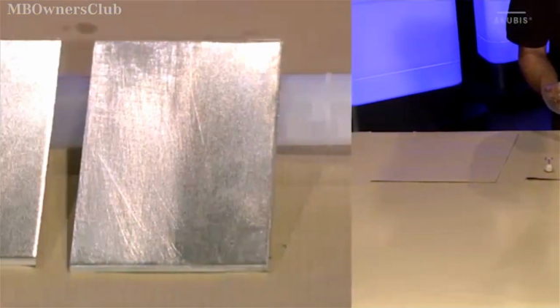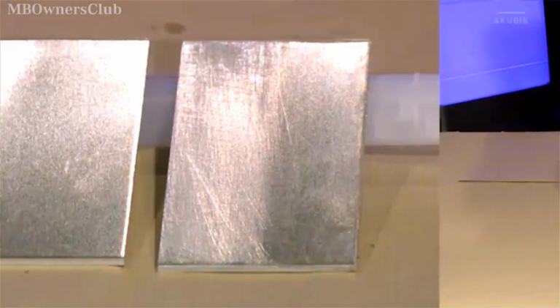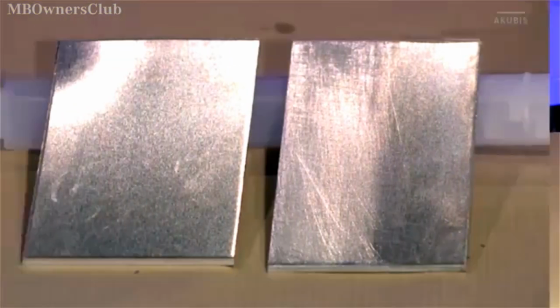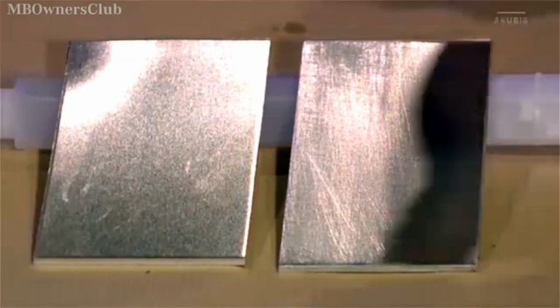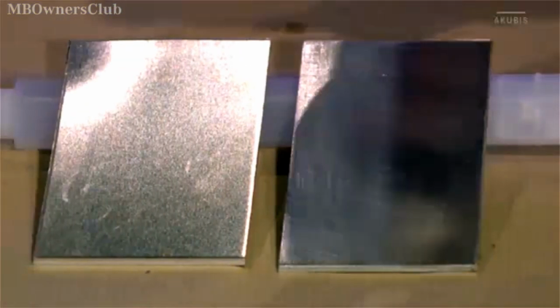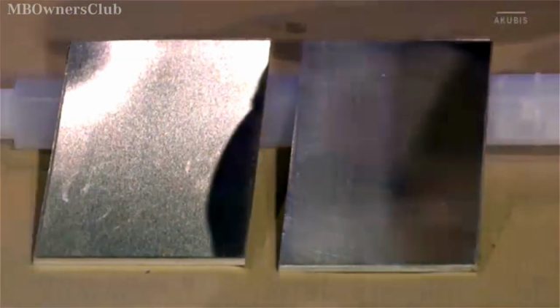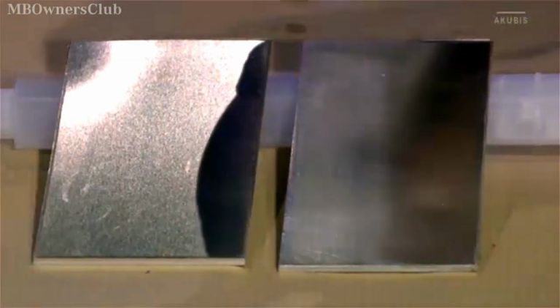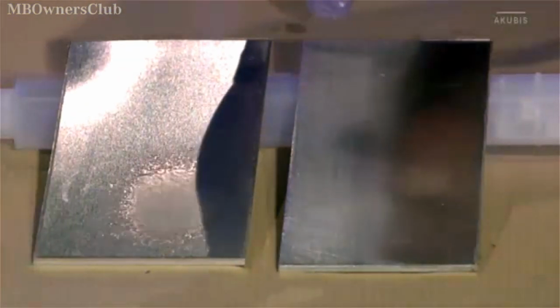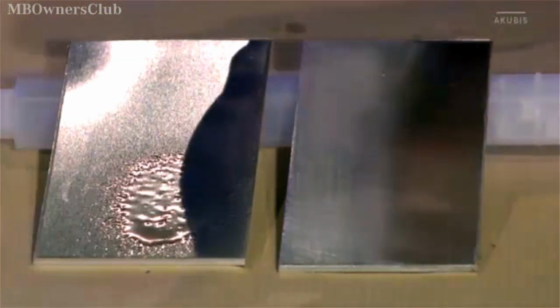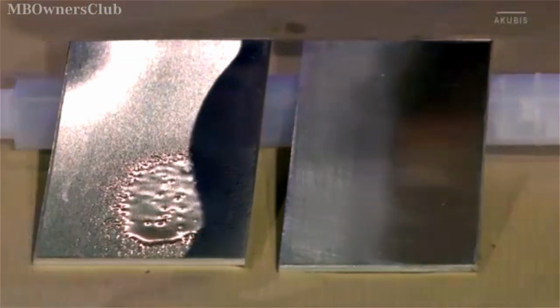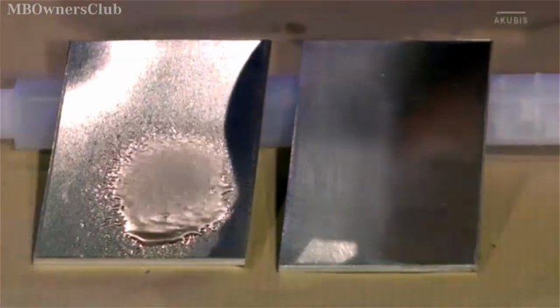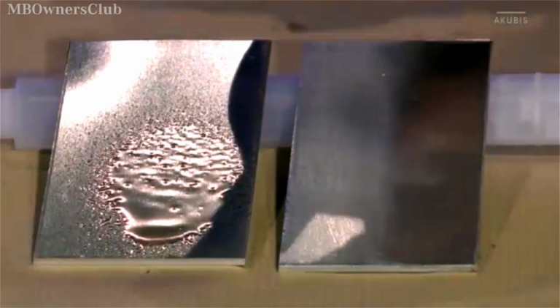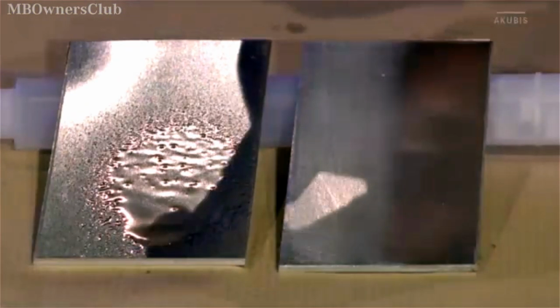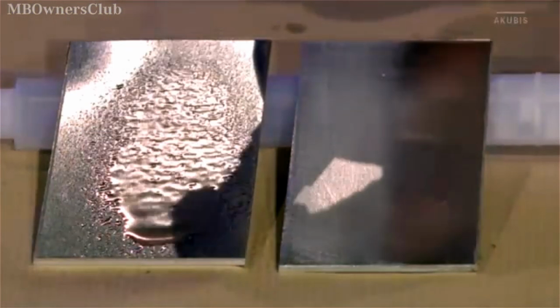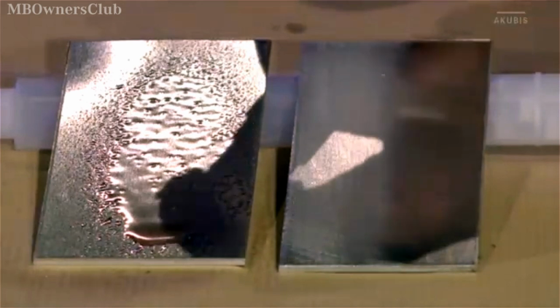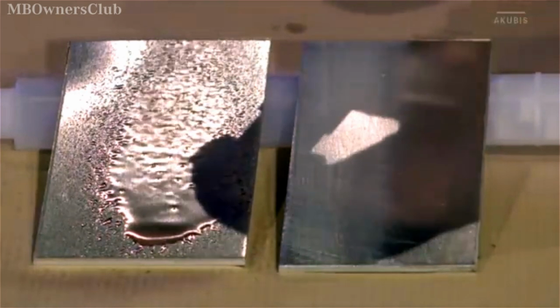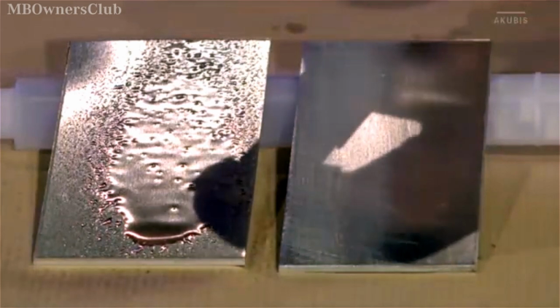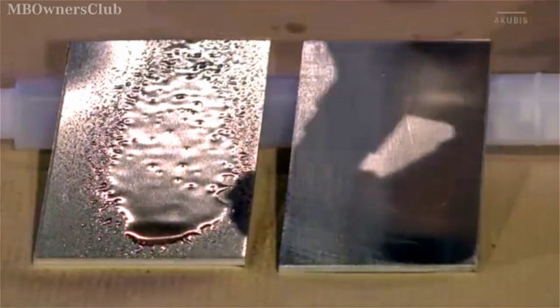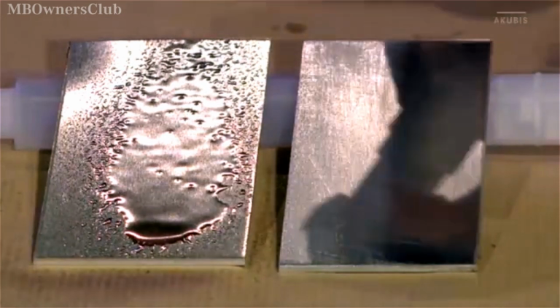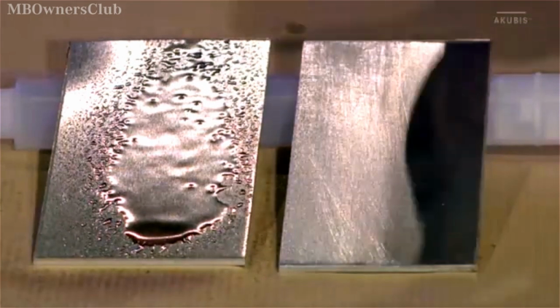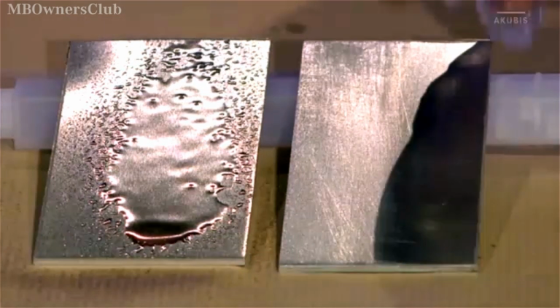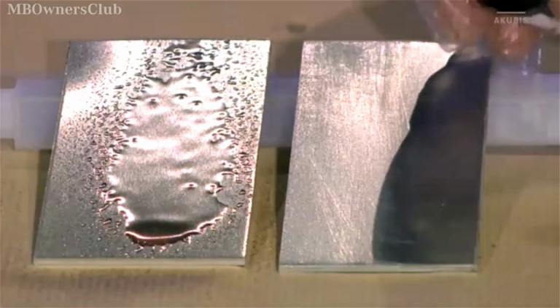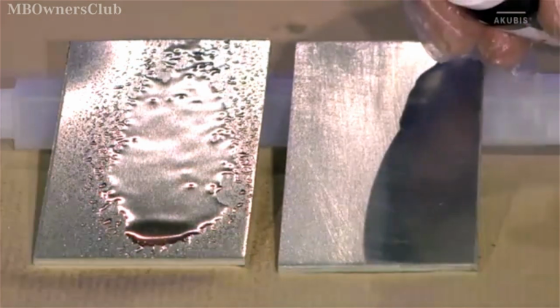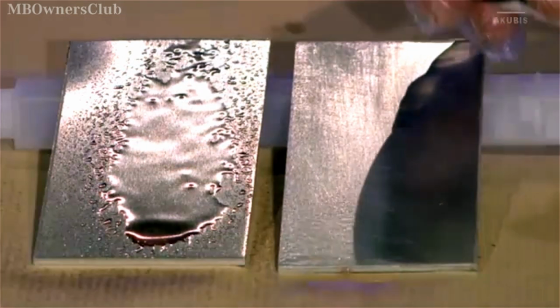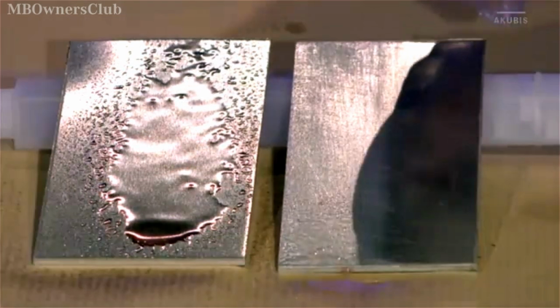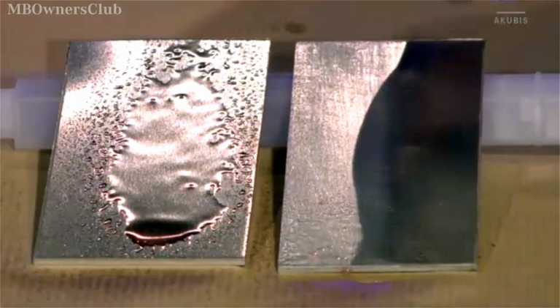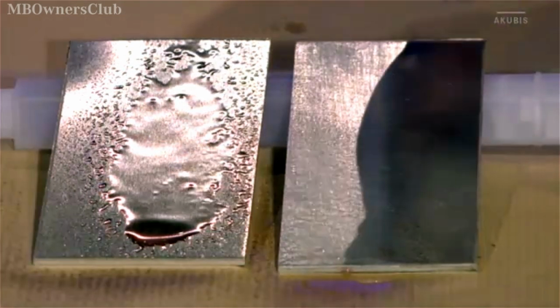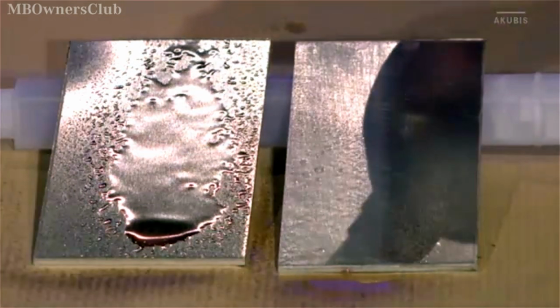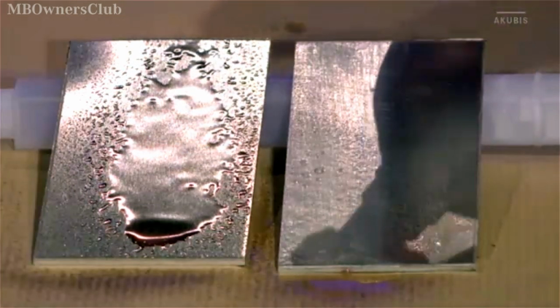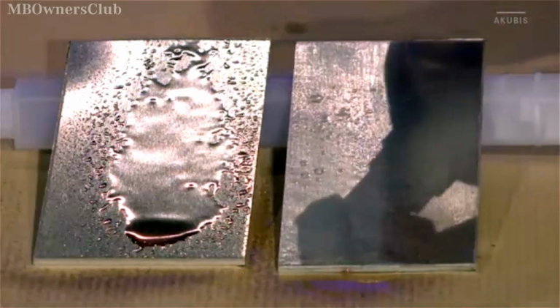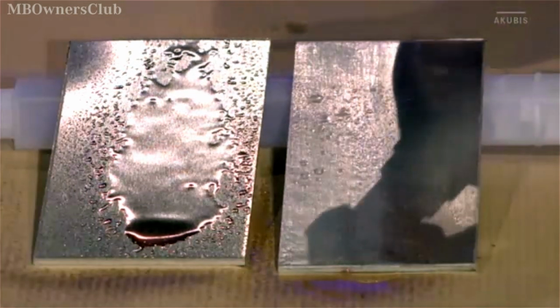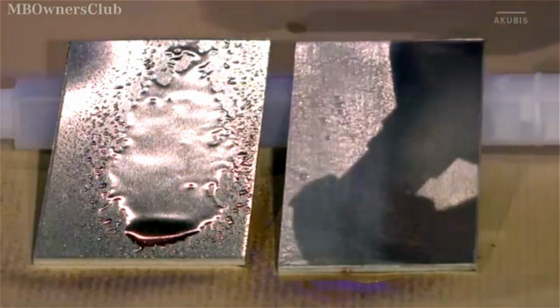Here you can see the direct comparison between a soiled surface and an optimally prepared one.